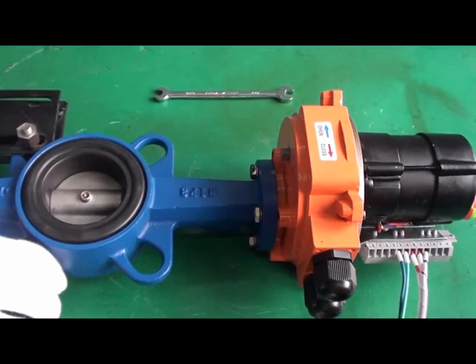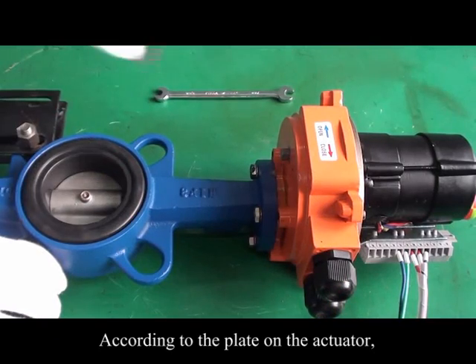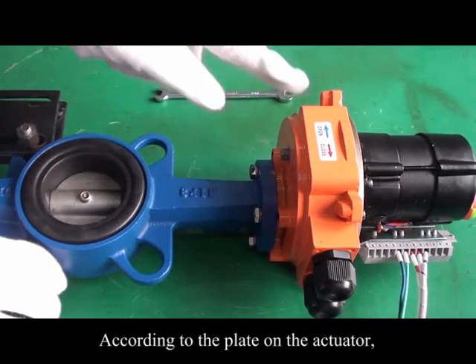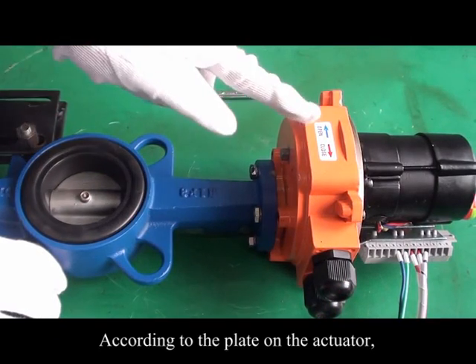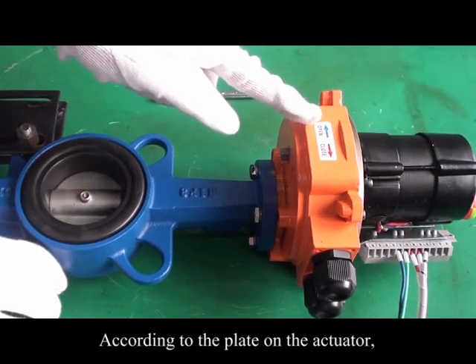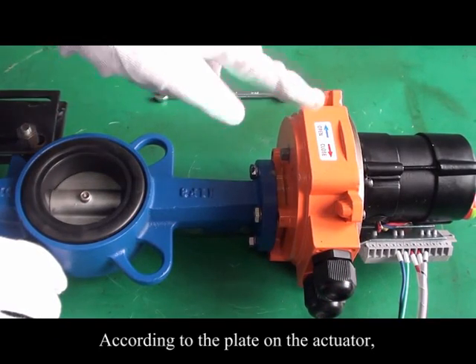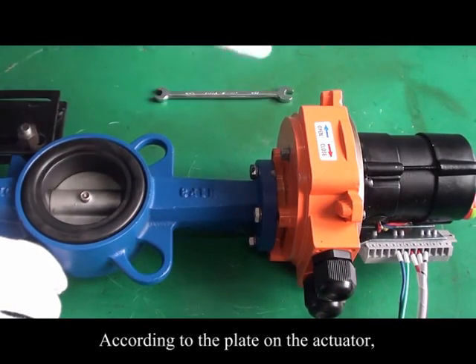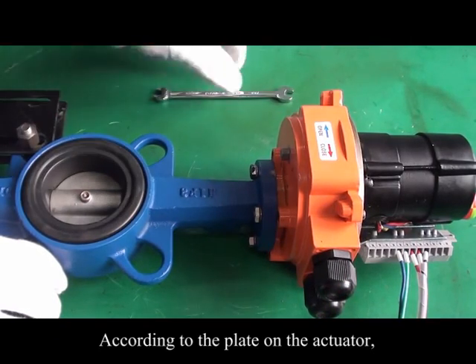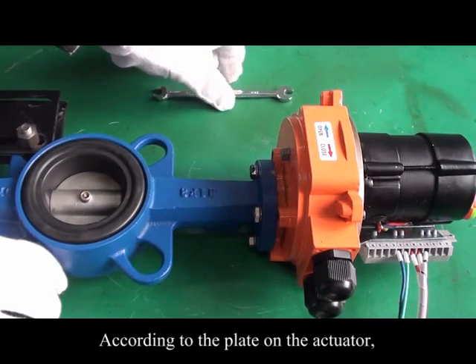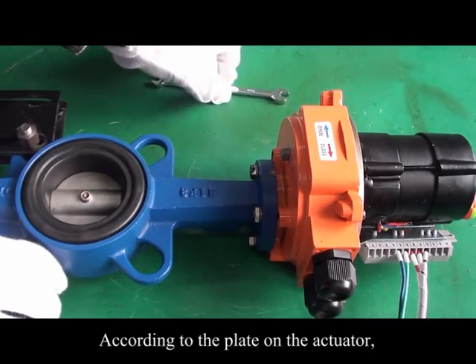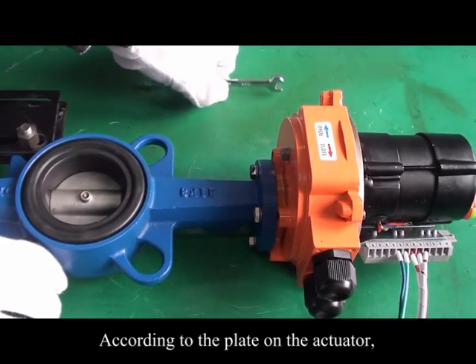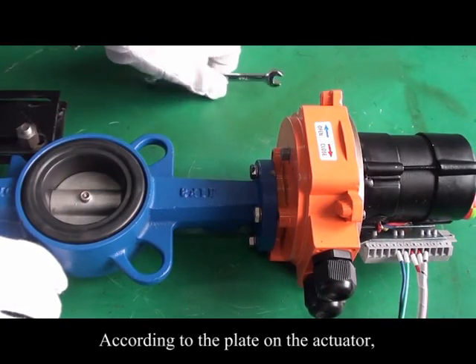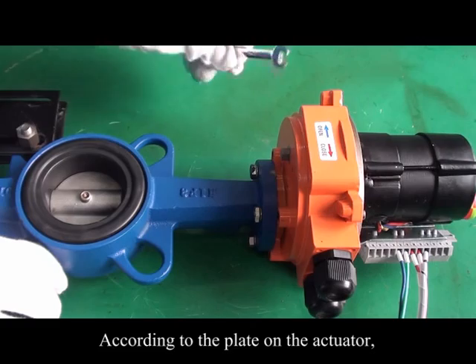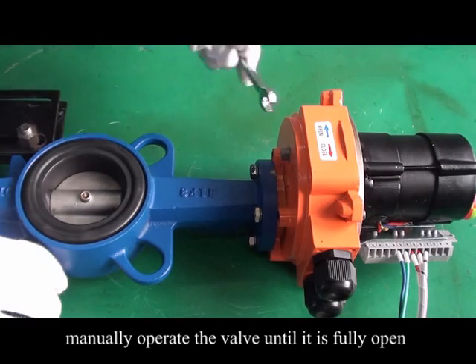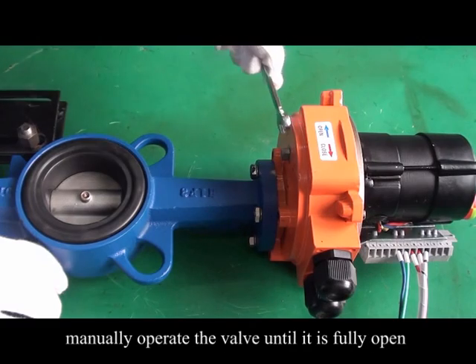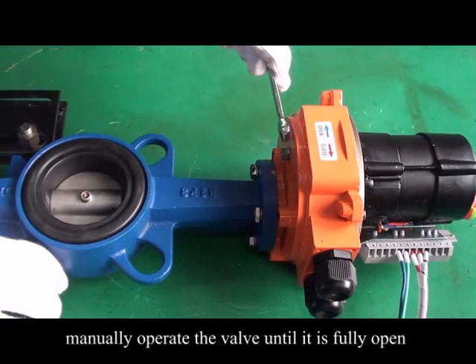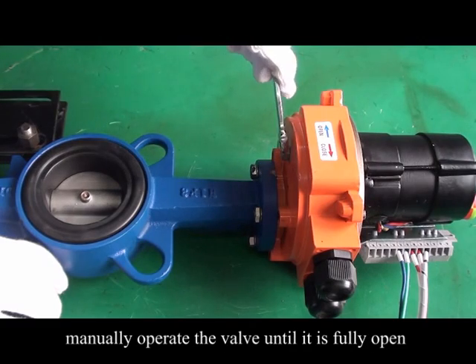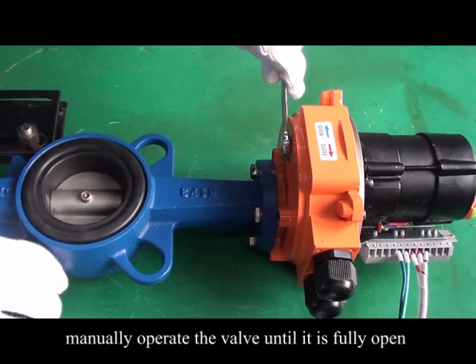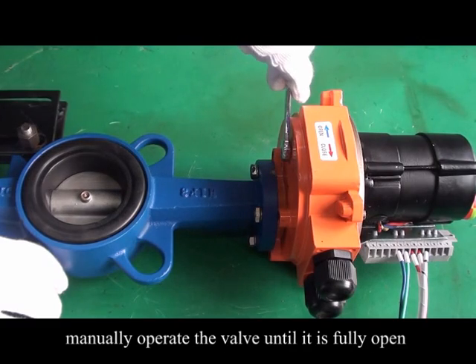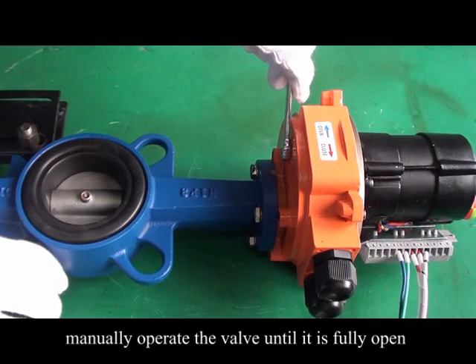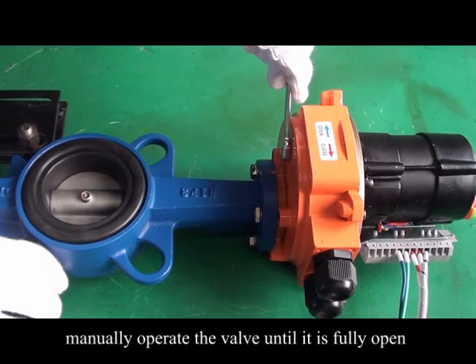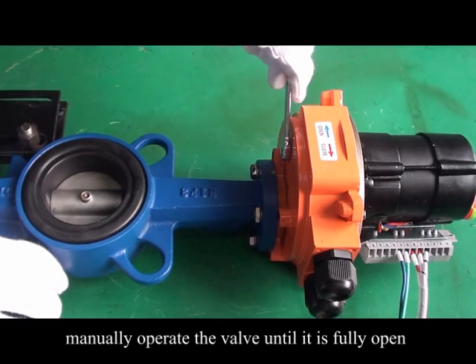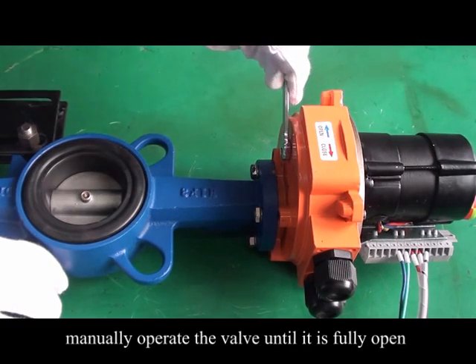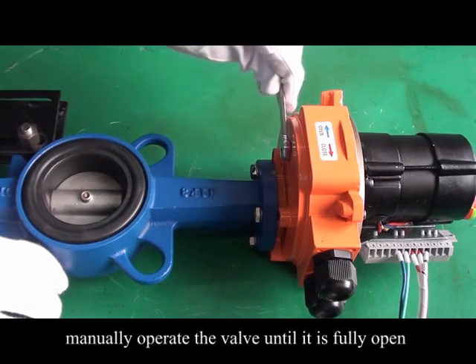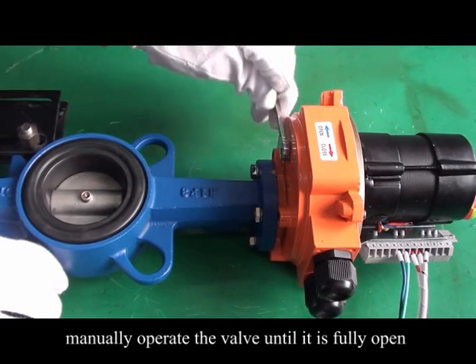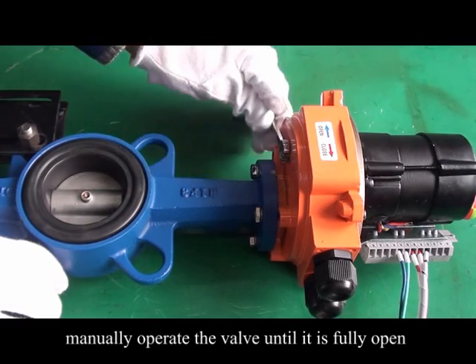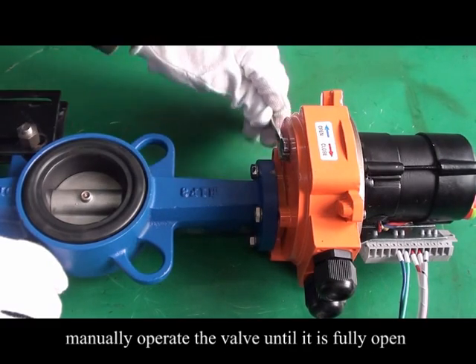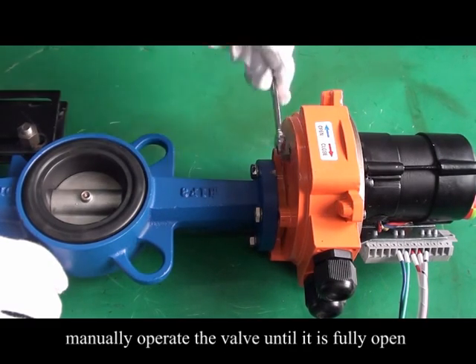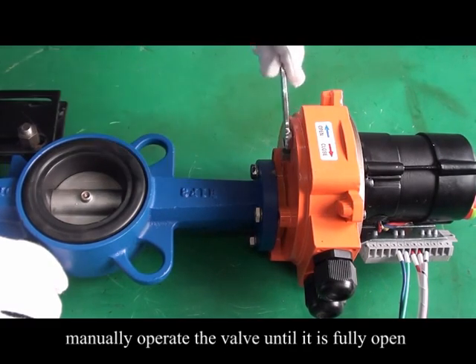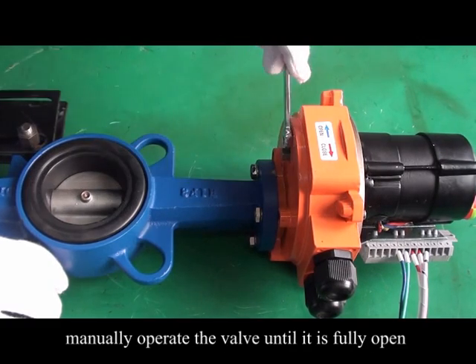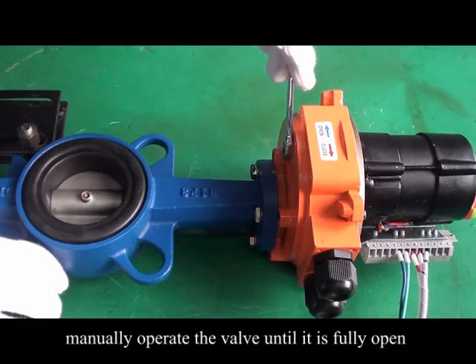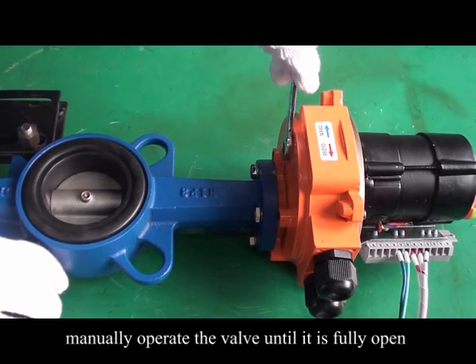According to the plate on the actuator, manually operate the valve until it is fully open.